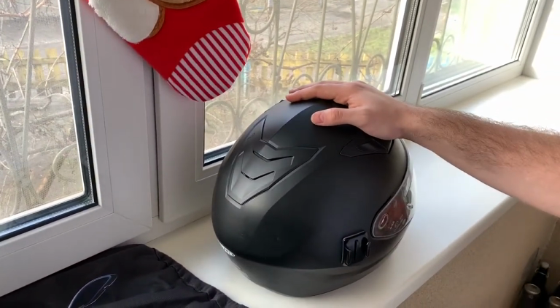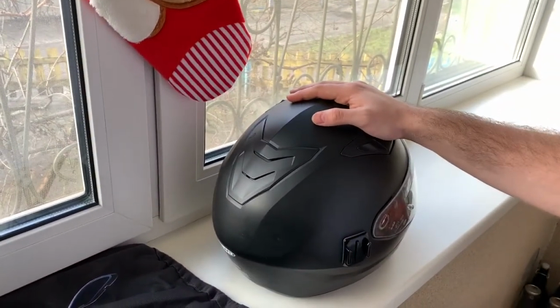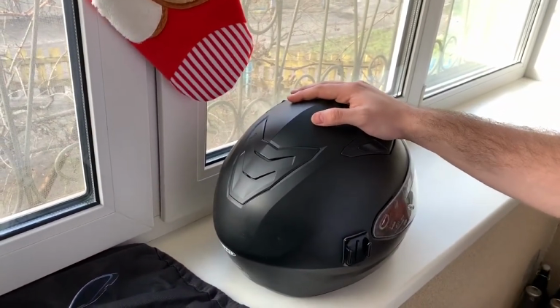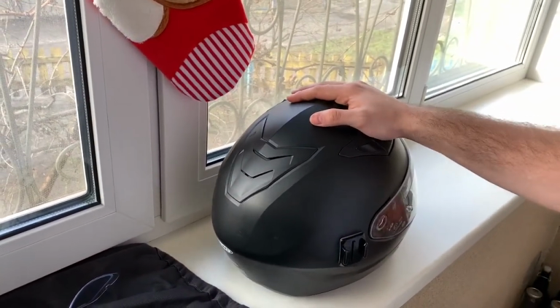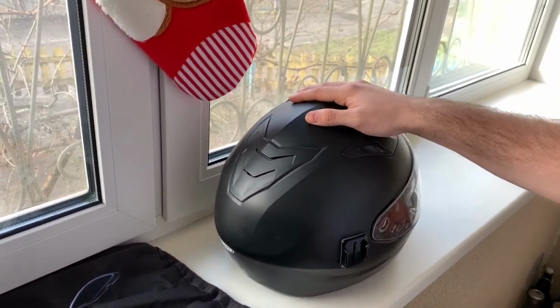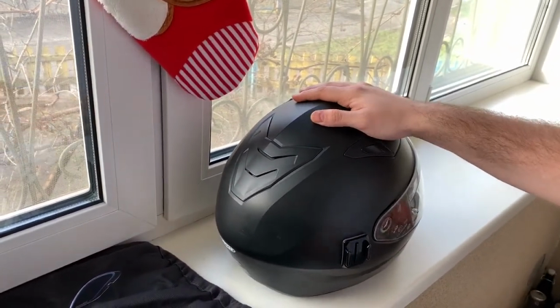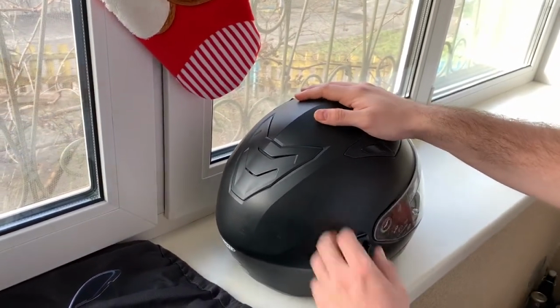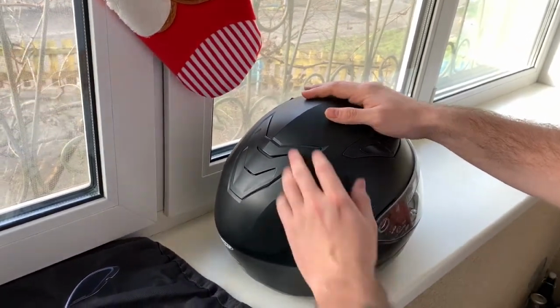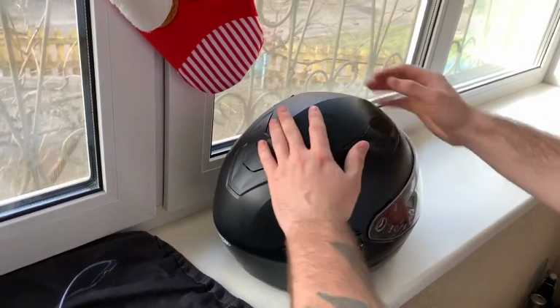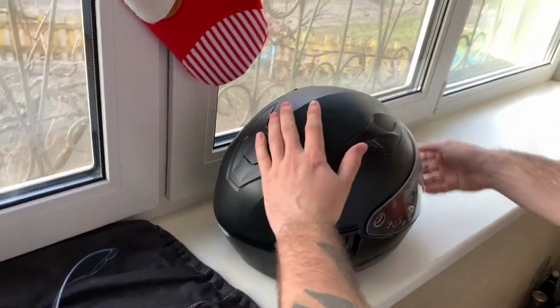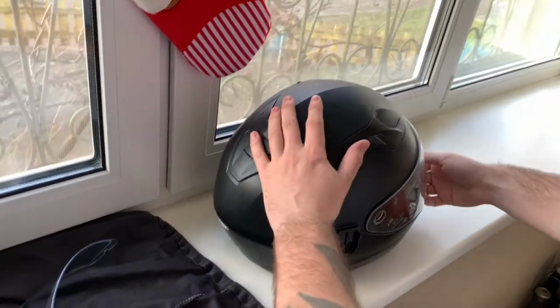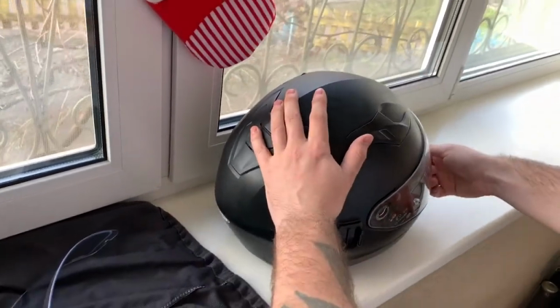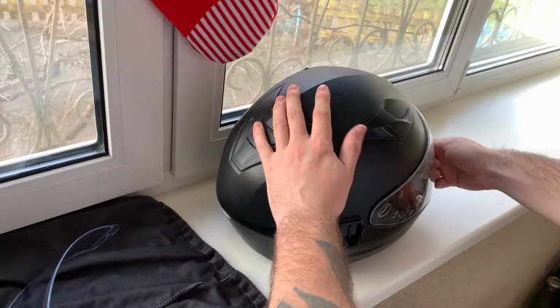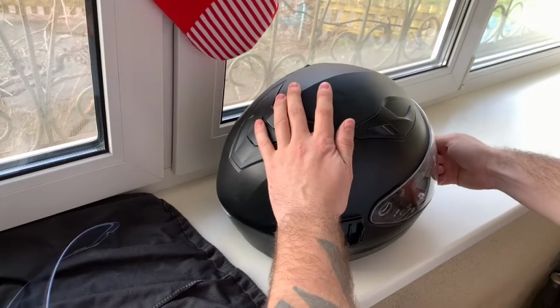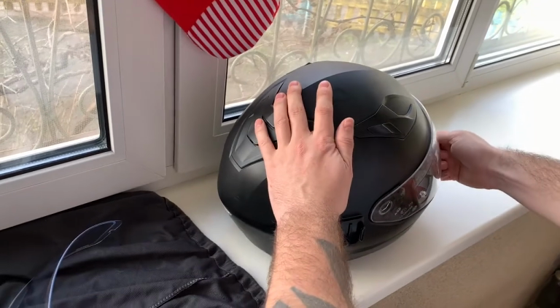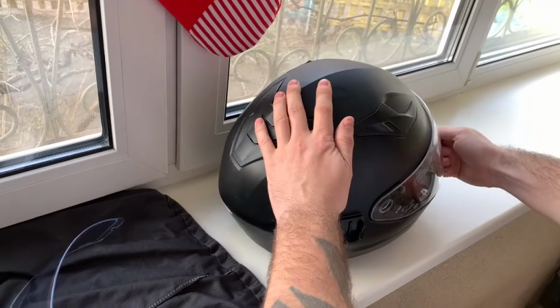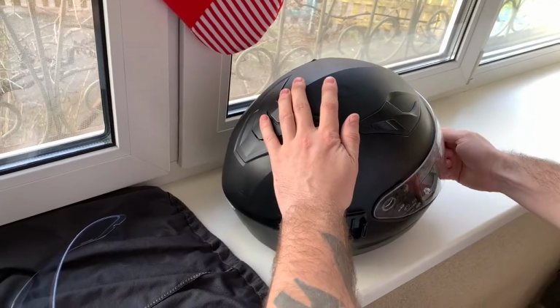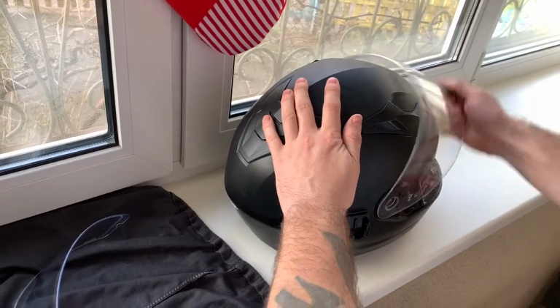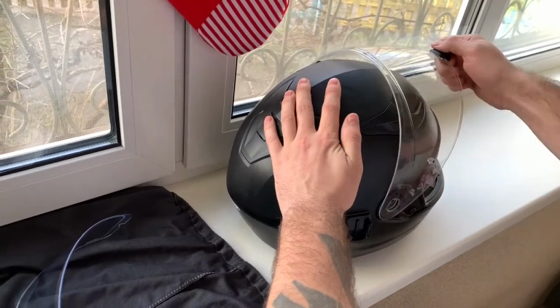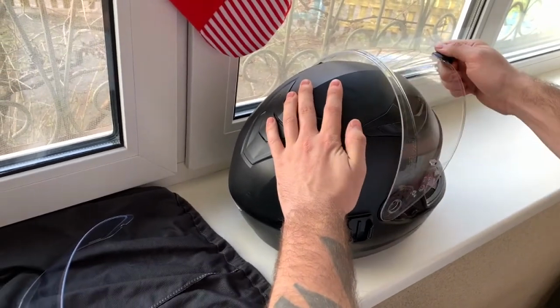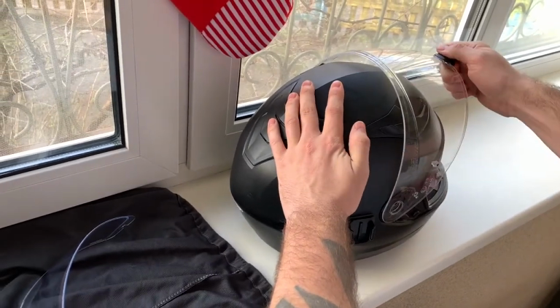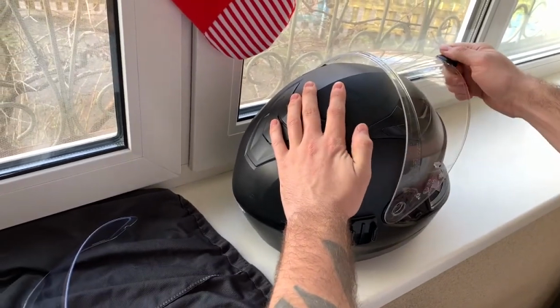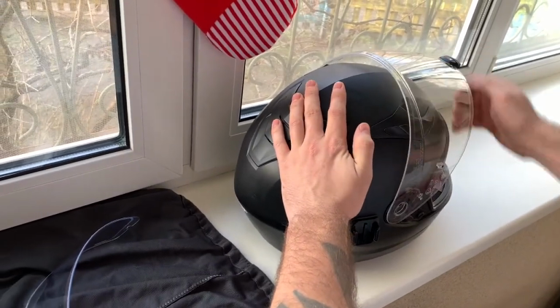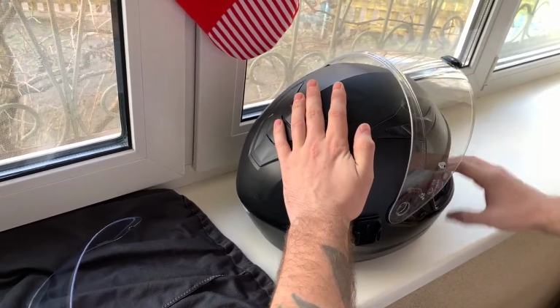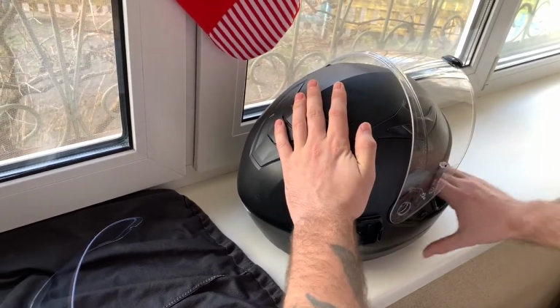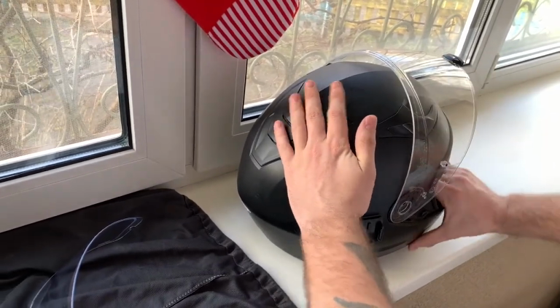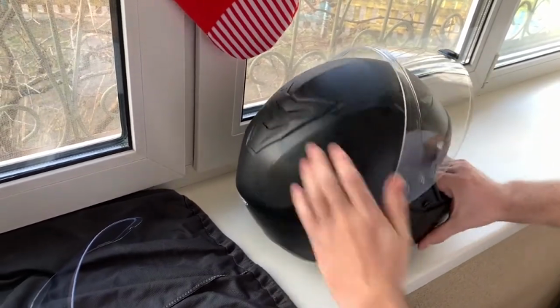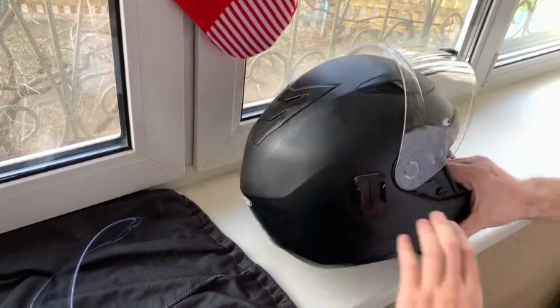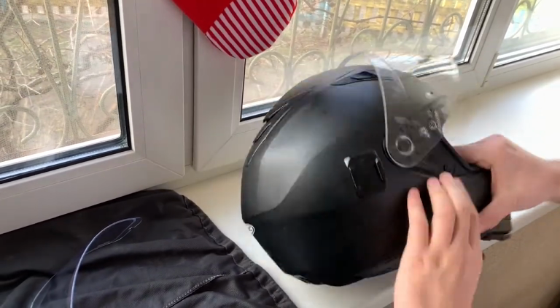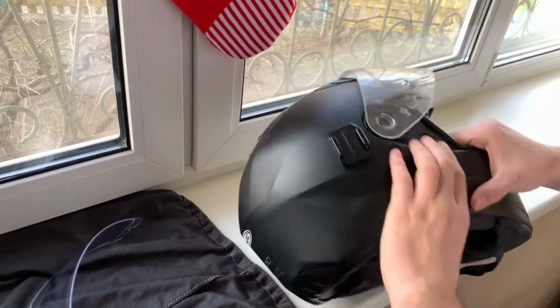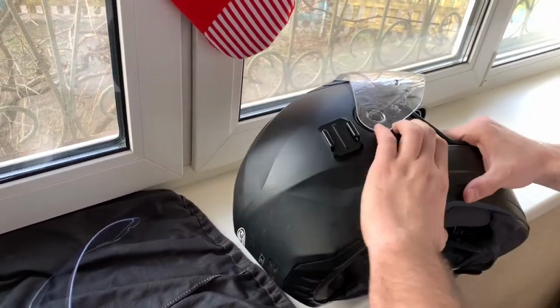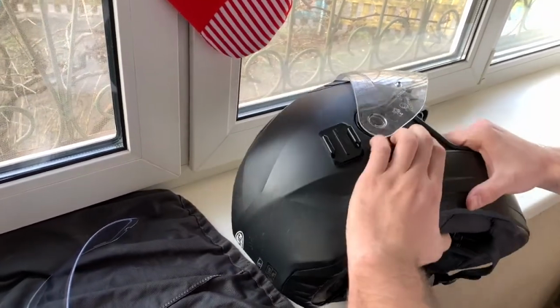First thing you need to do, you need to open up your visor all the way up and detach it.